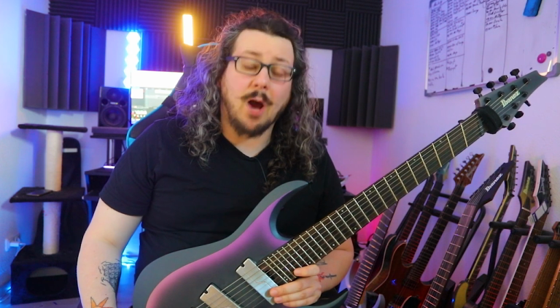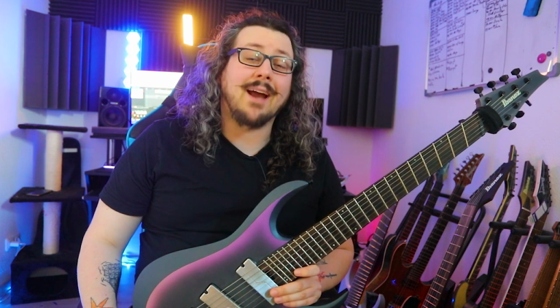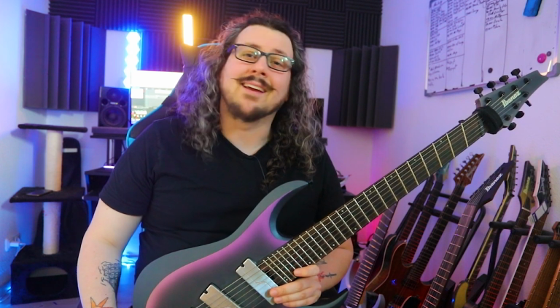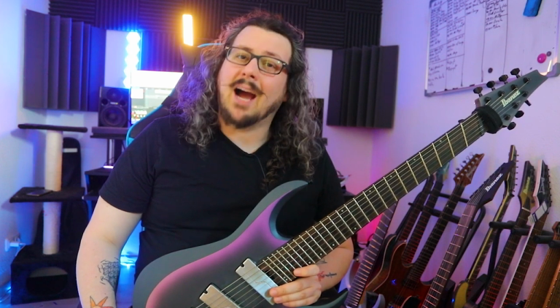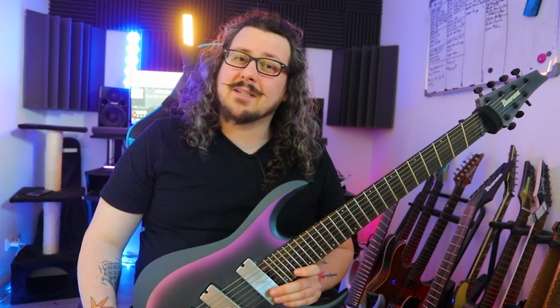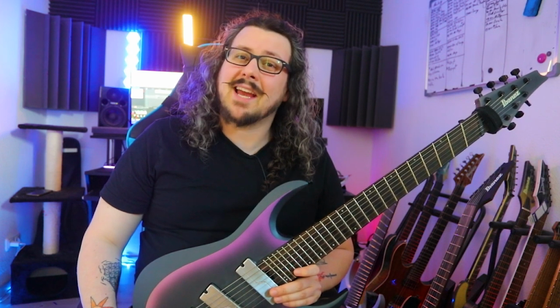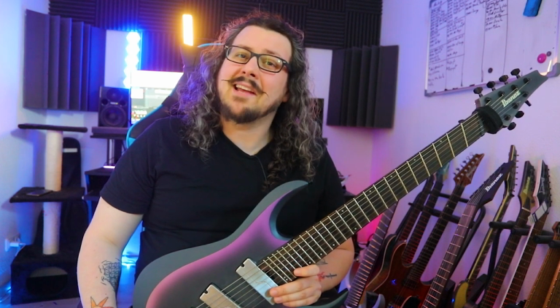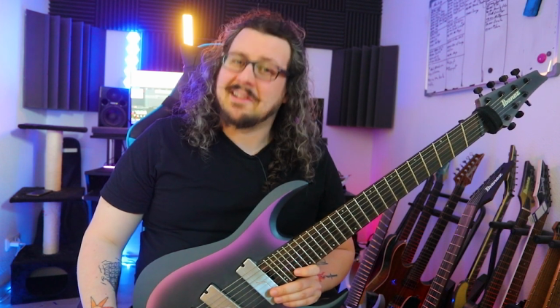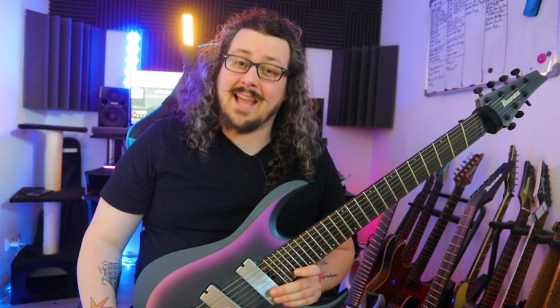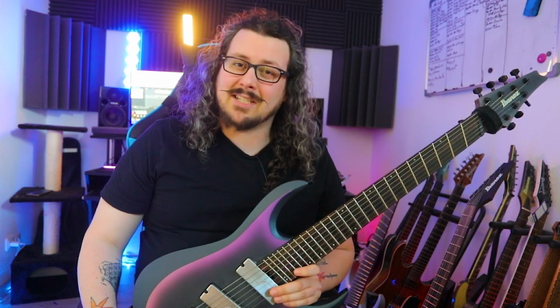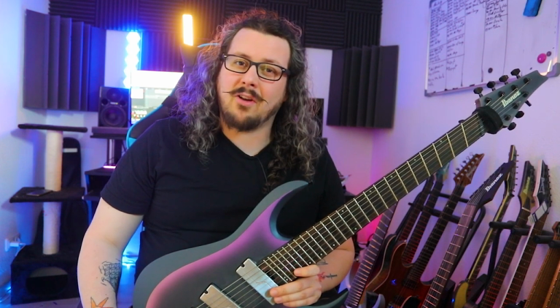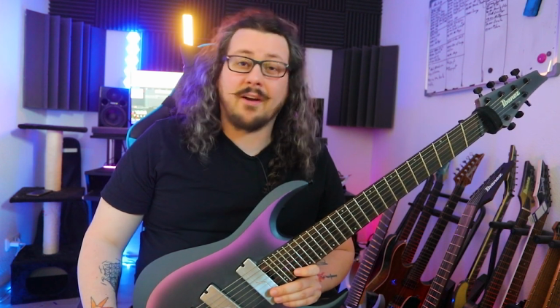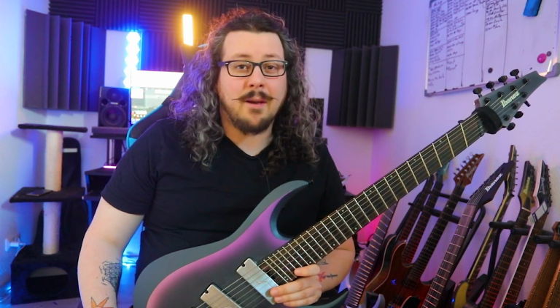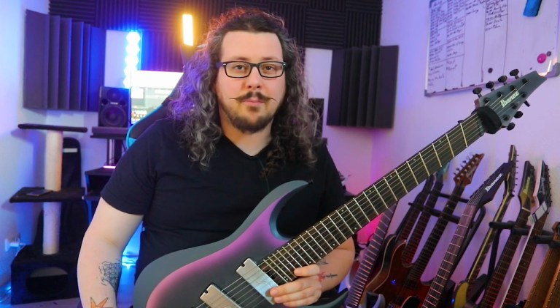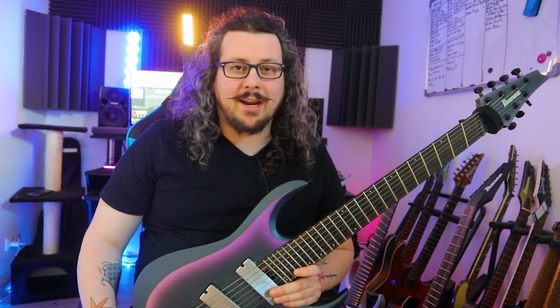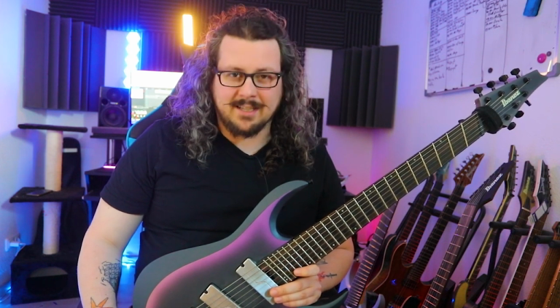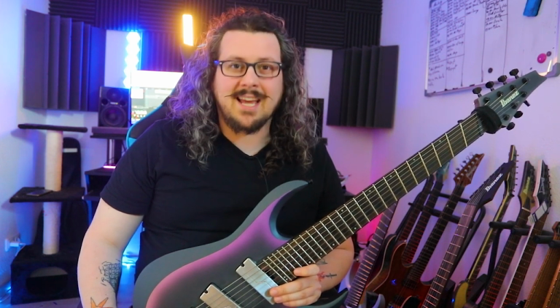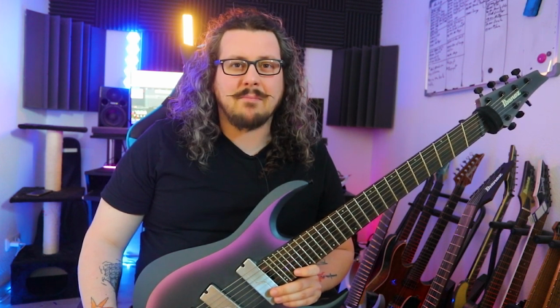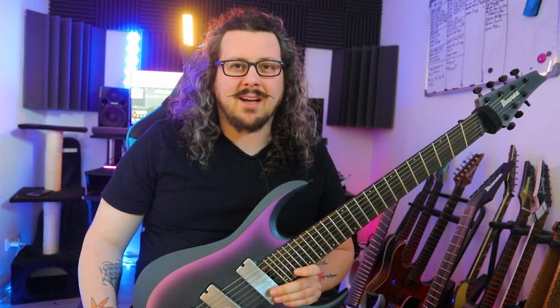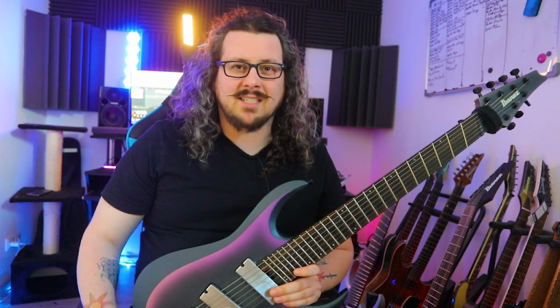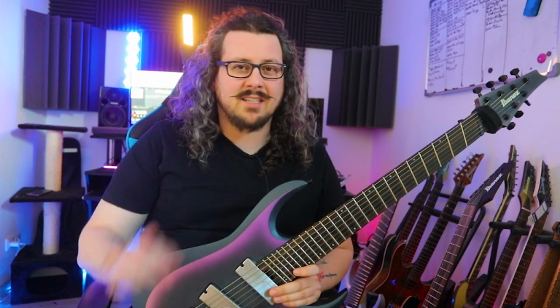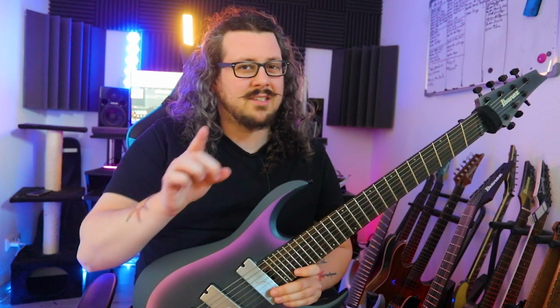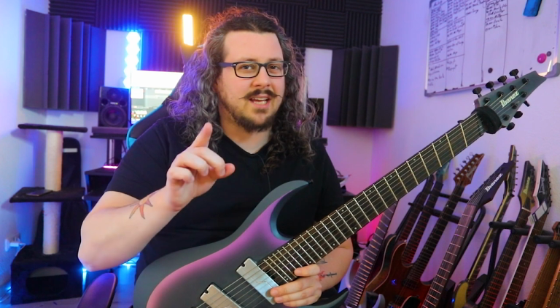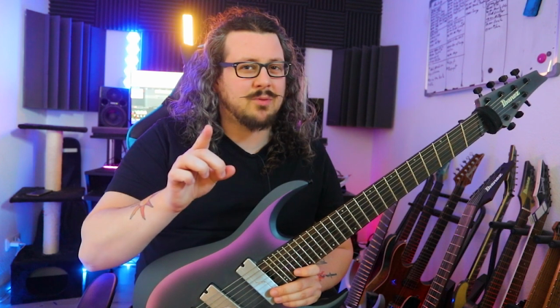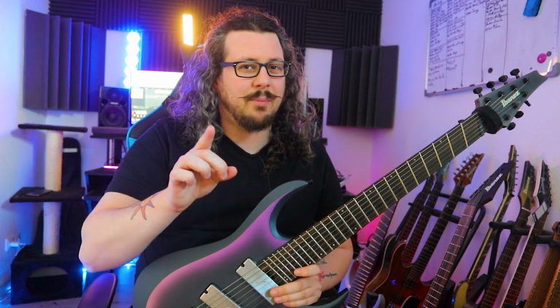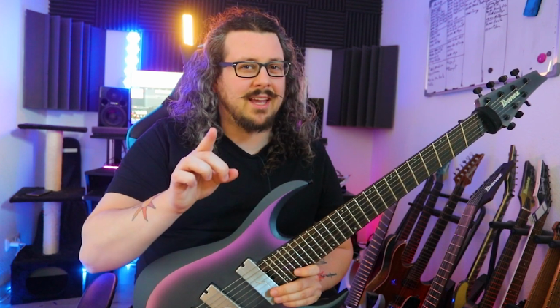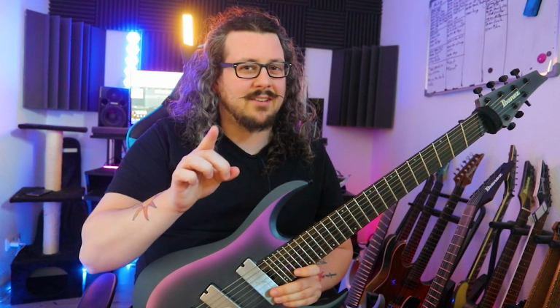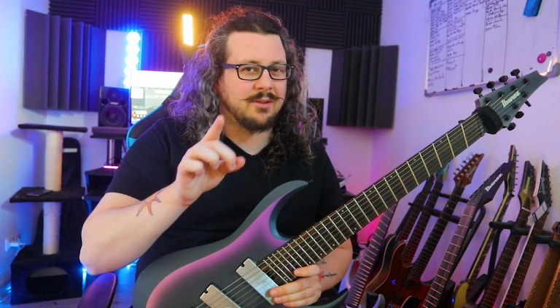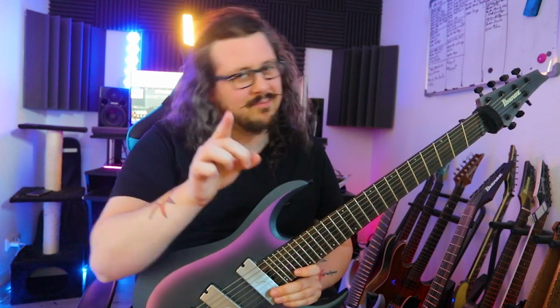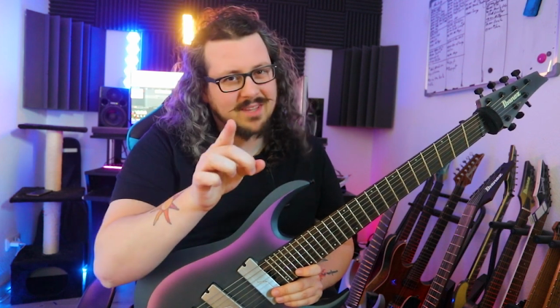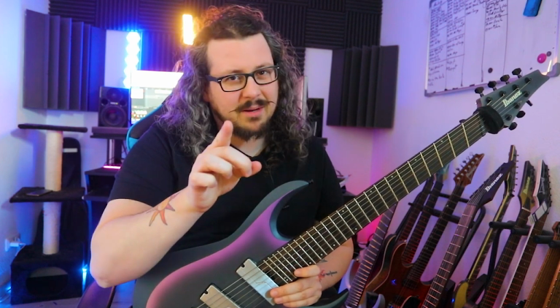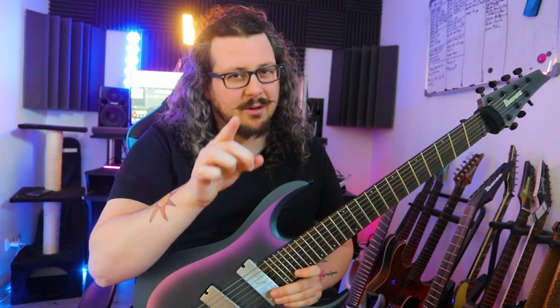Alright, I would say let's learn, practice, and master today's sweep picking etude. Here we go!